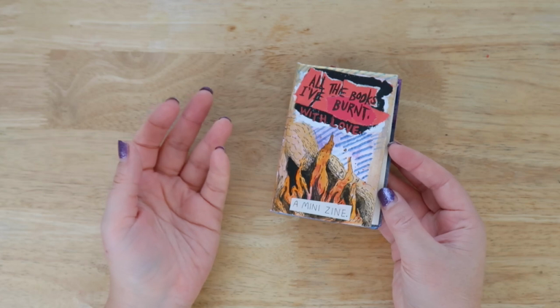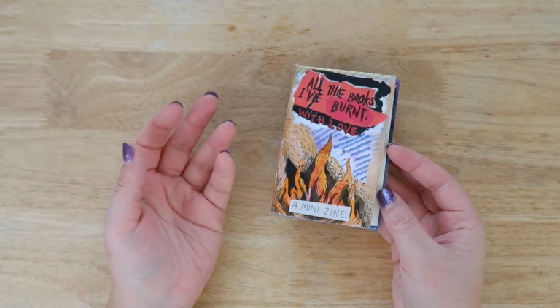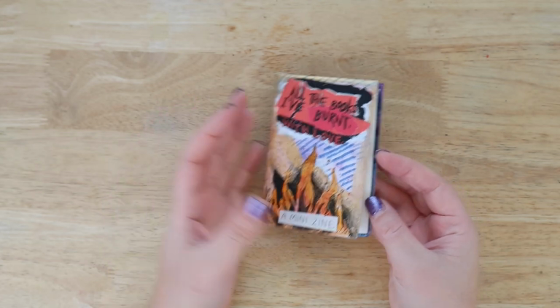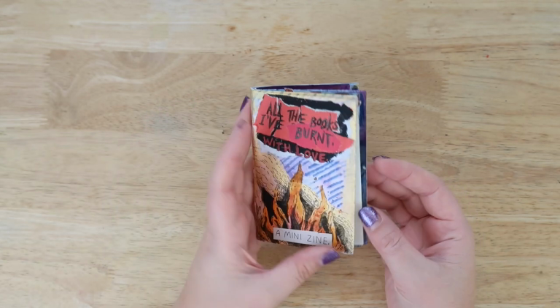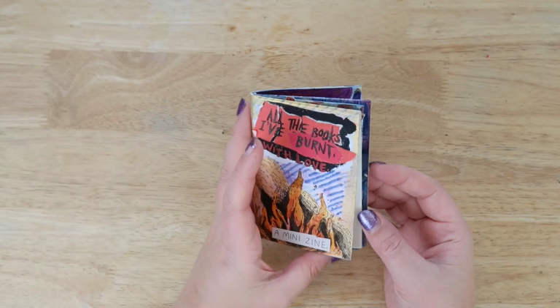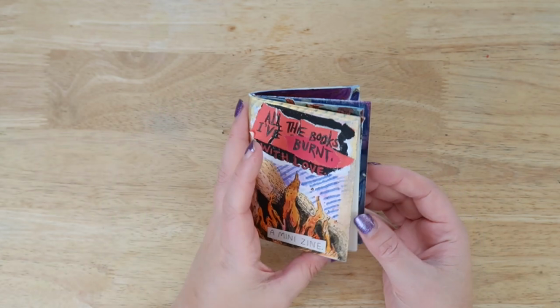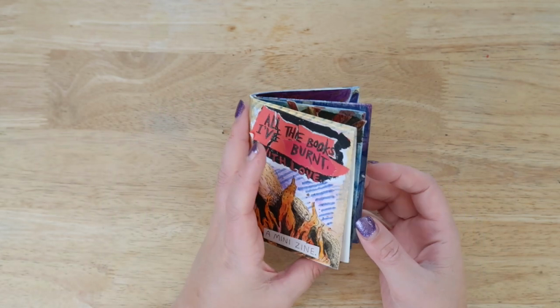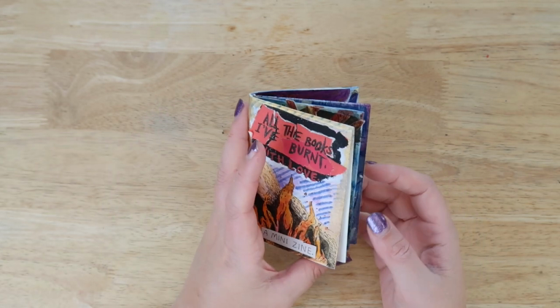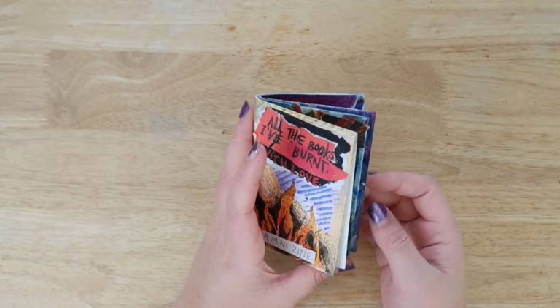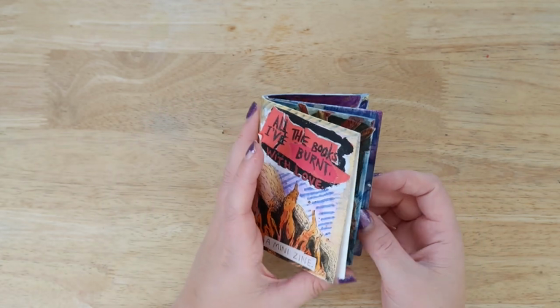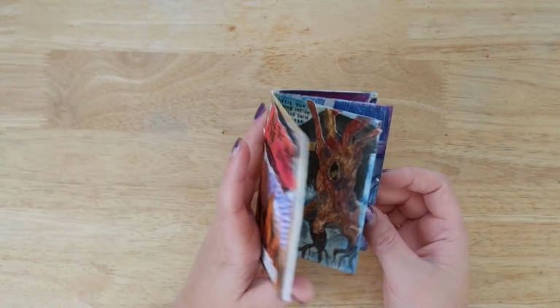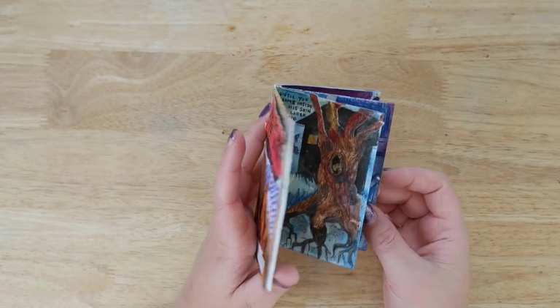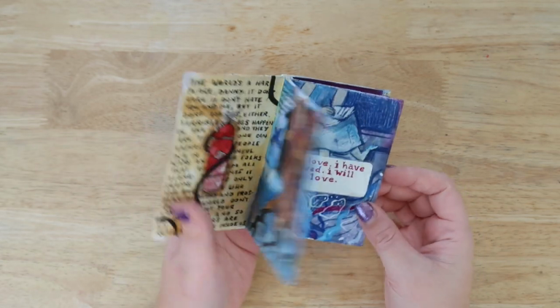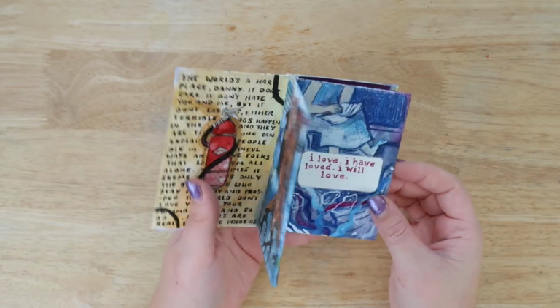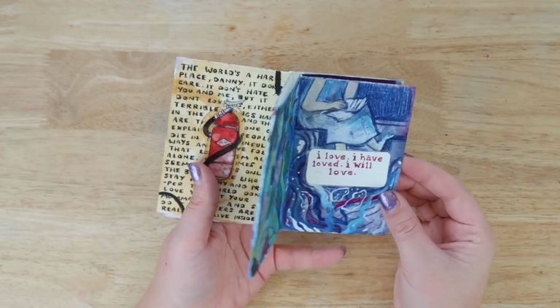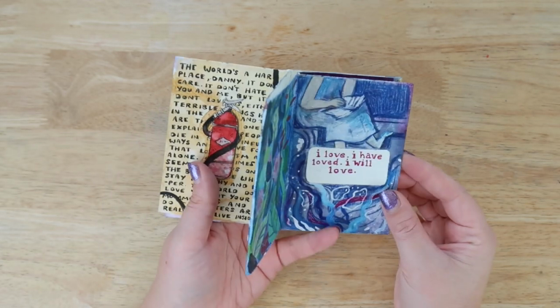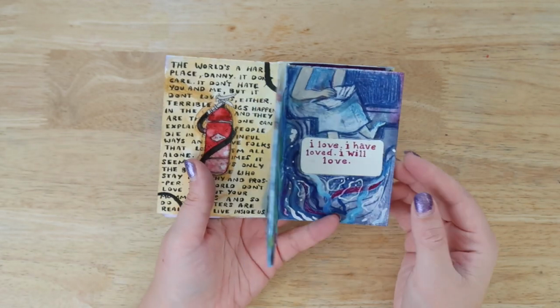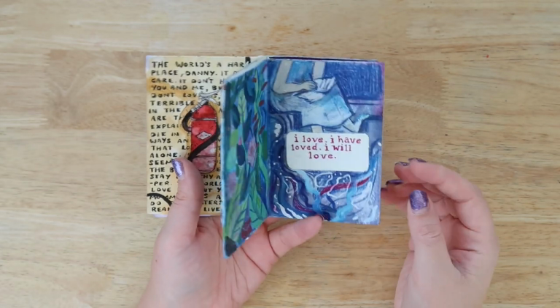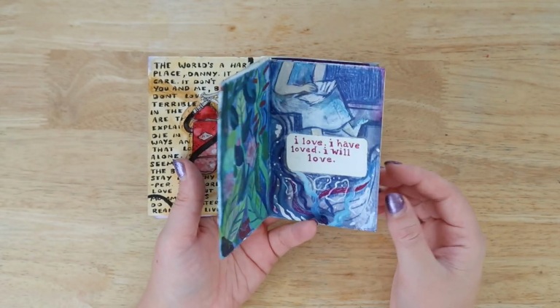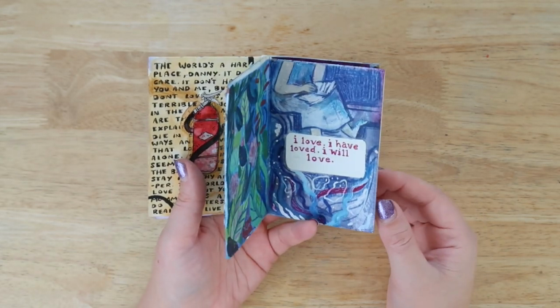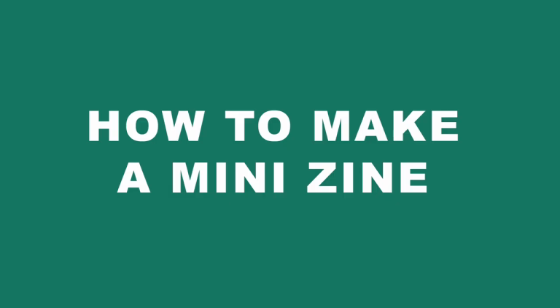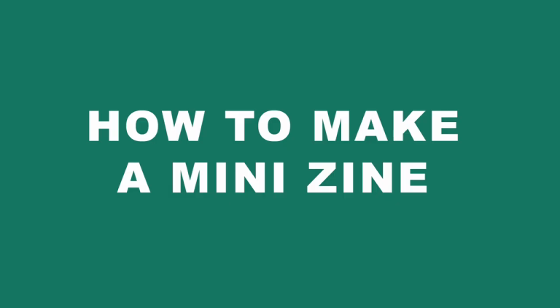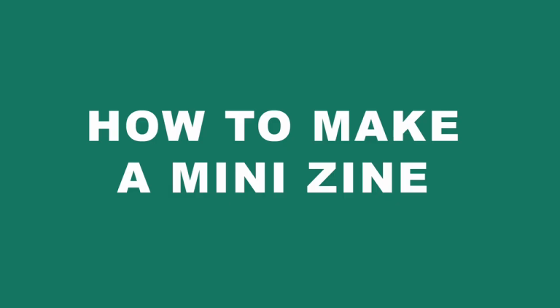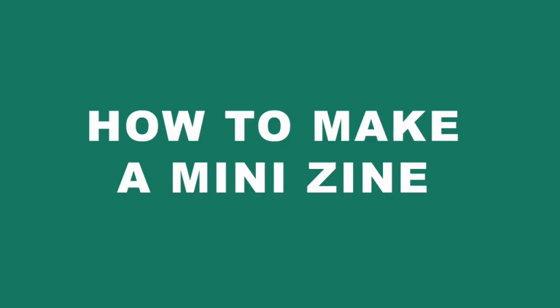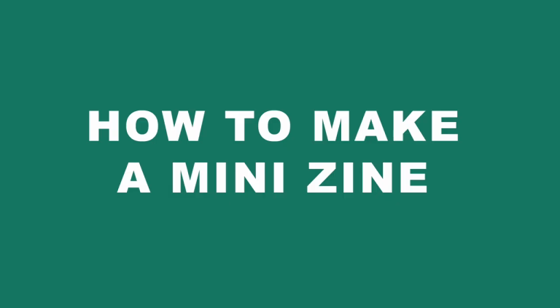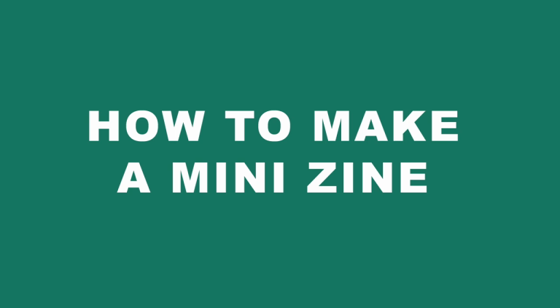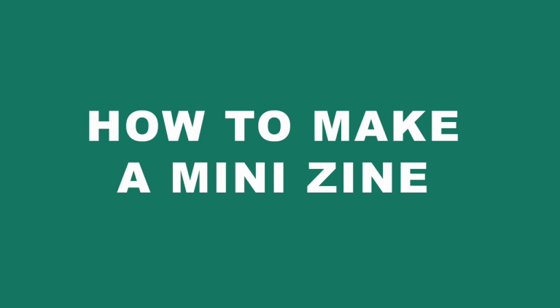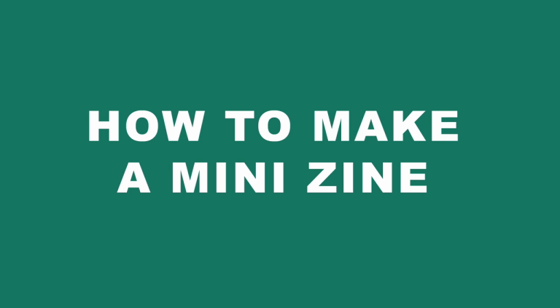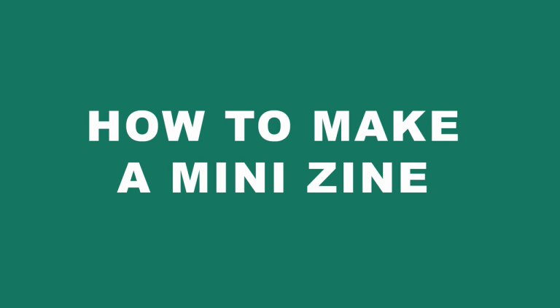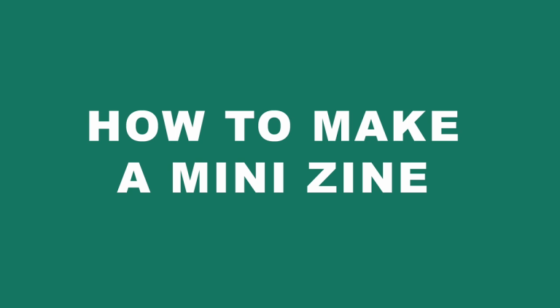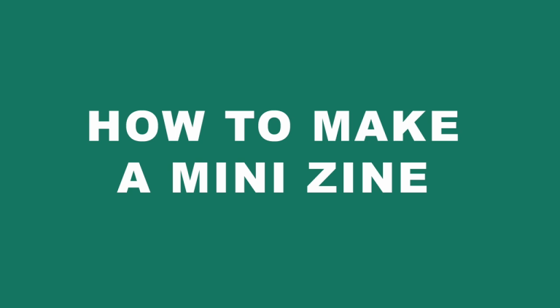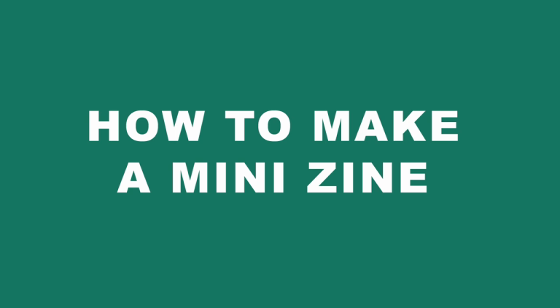Hi everybody, welcome back to The Average. I'm Steph, I'm The Average Artist, and today we're going to find out how to make a mini zine.